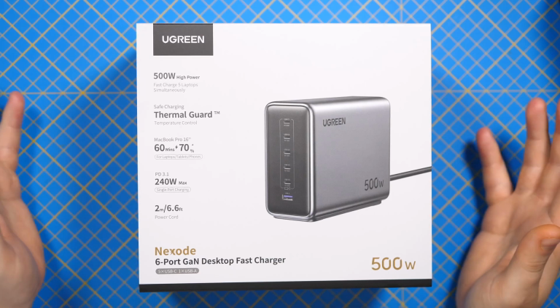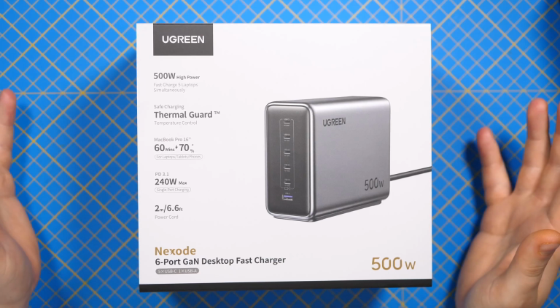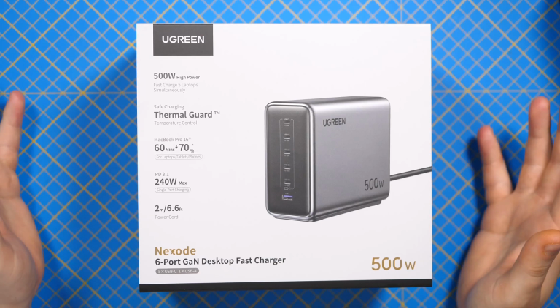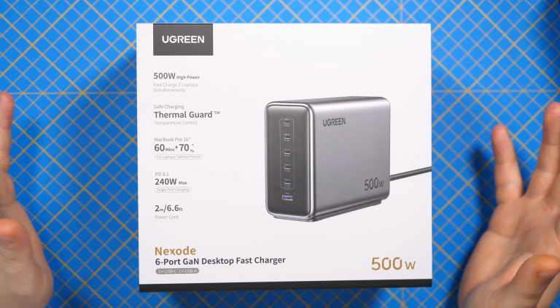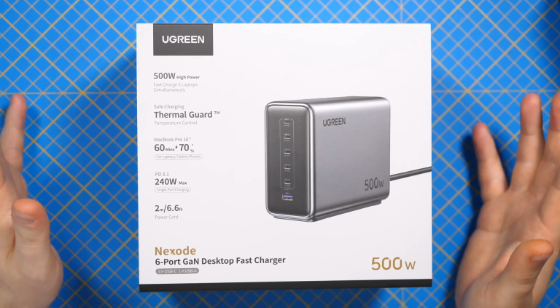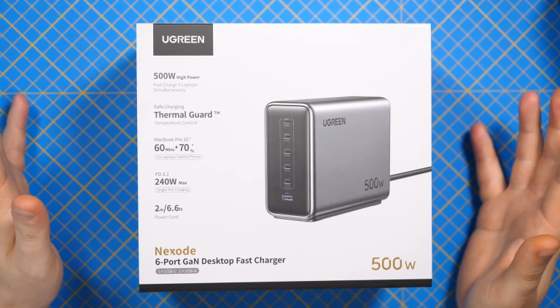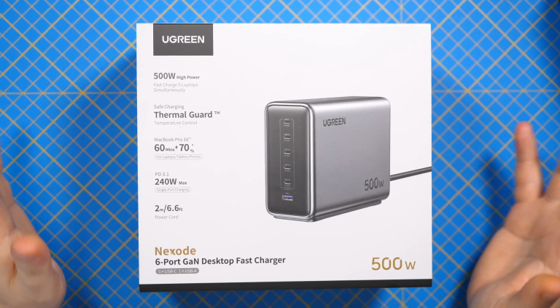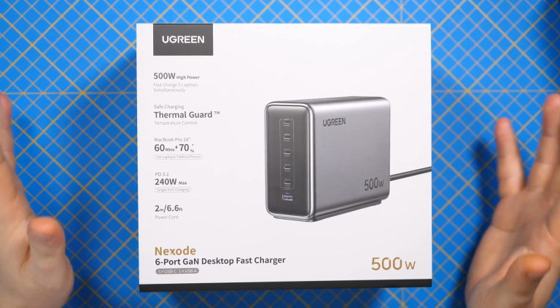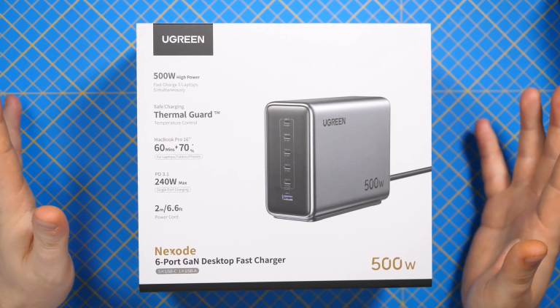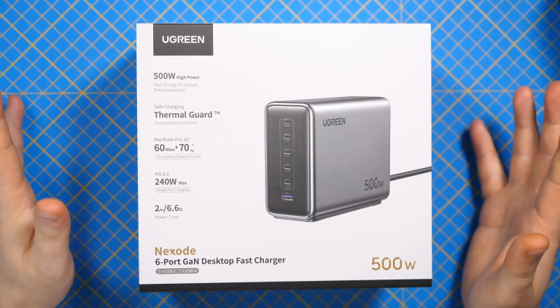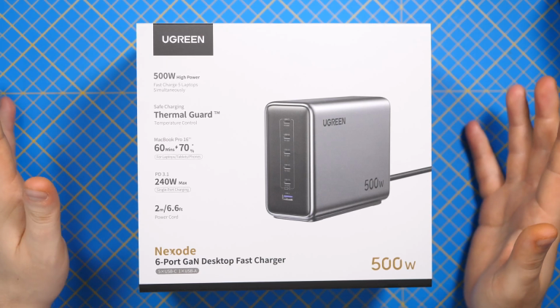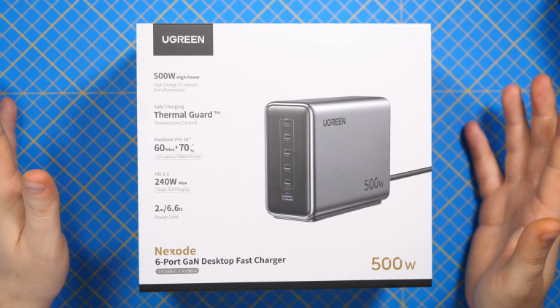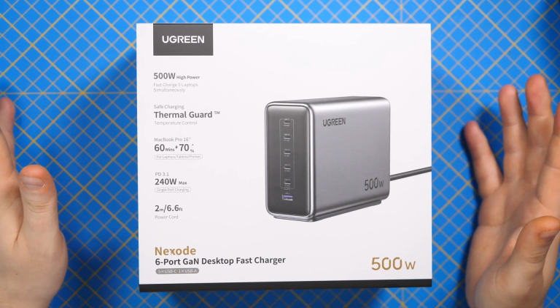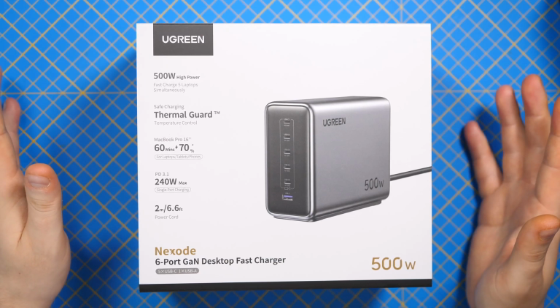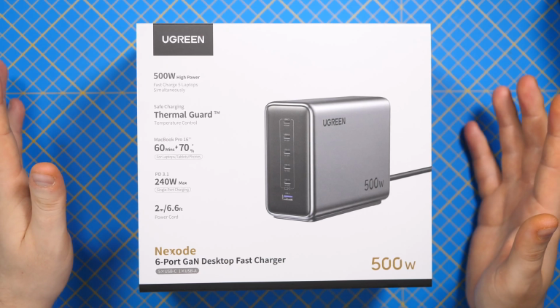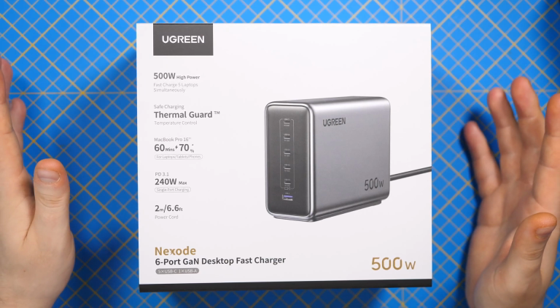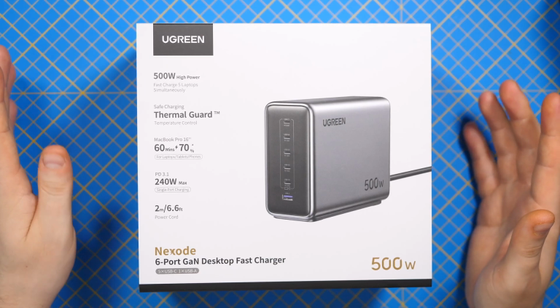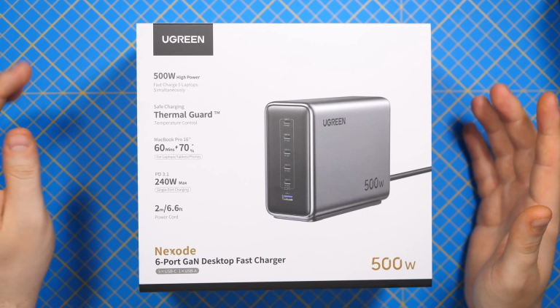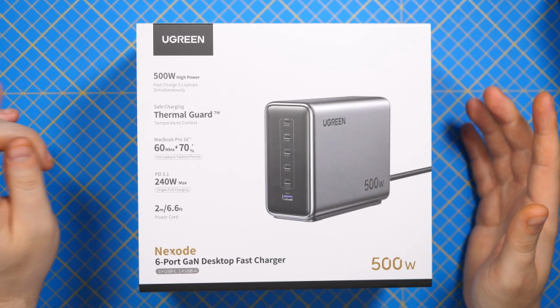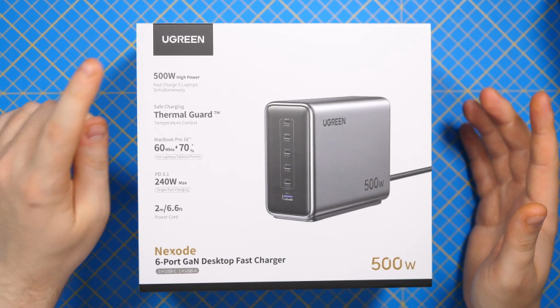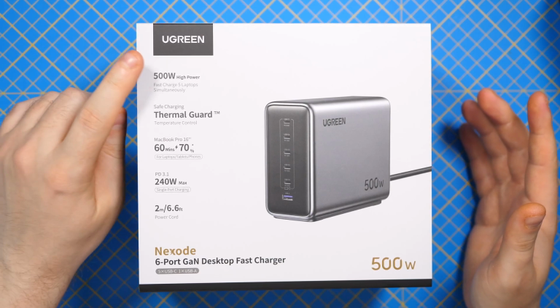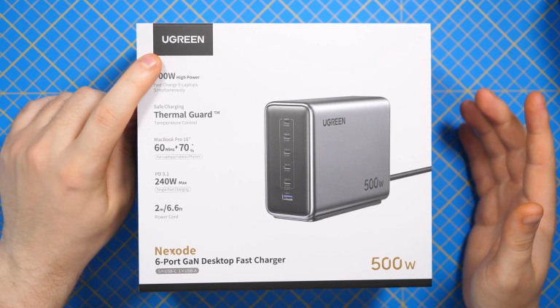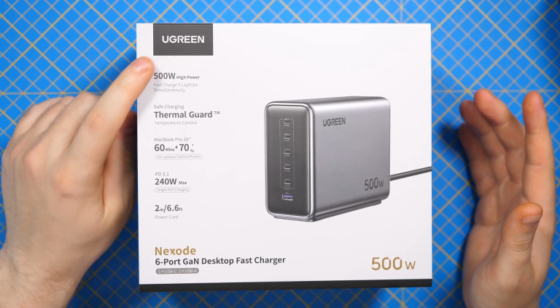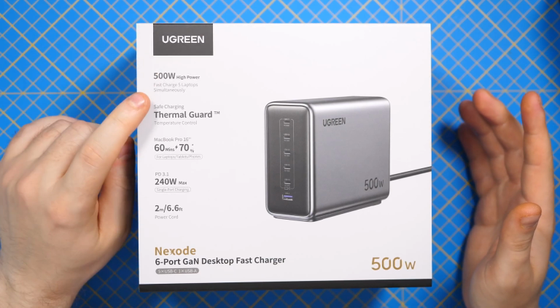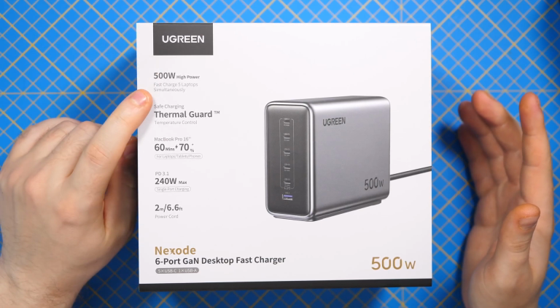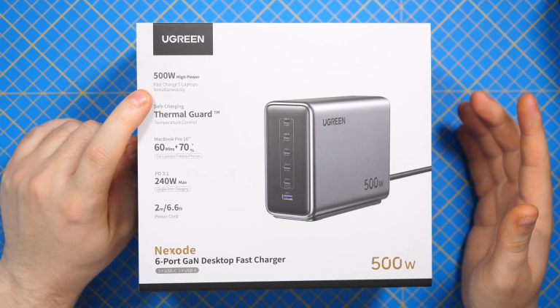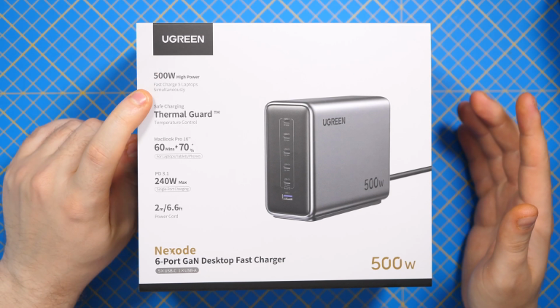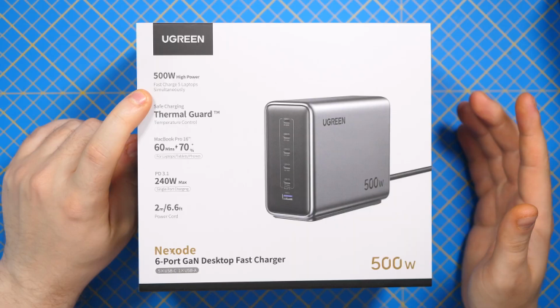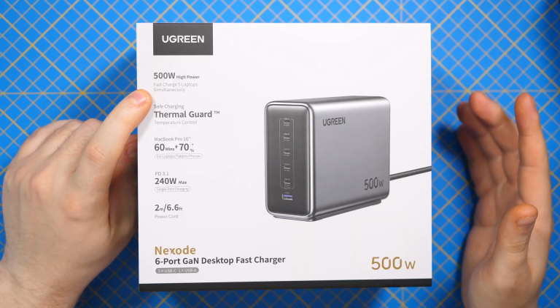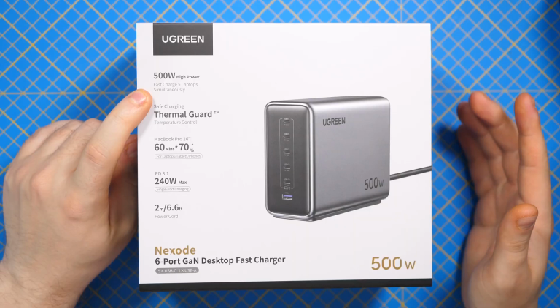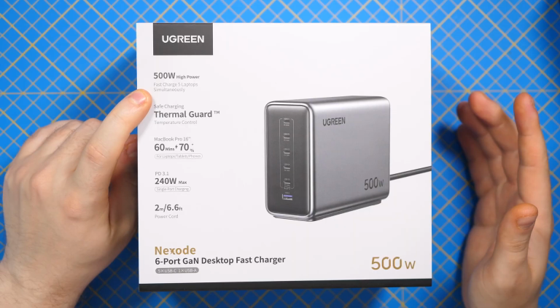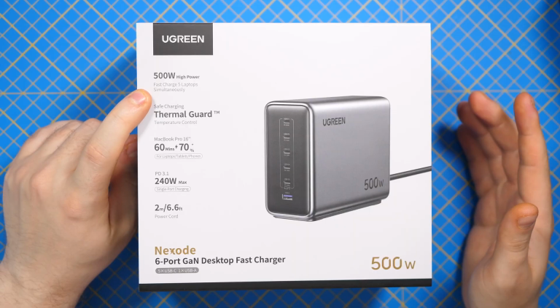Hello together, my name is Alex, welcome to my channel. Today we are checking out the Oogreen 500W charger.